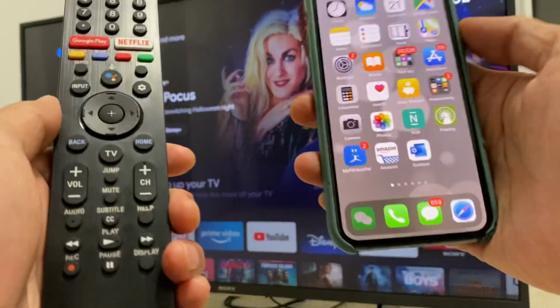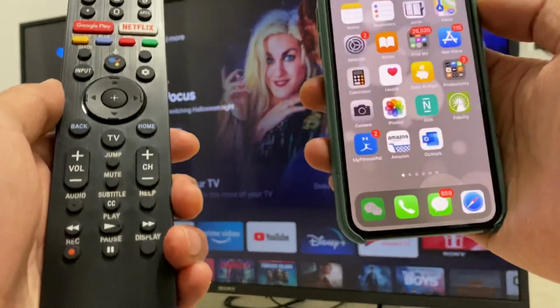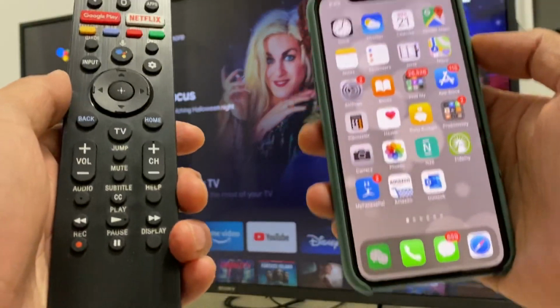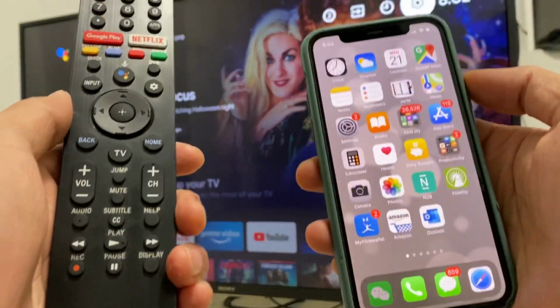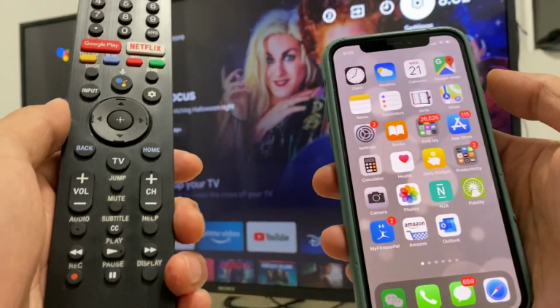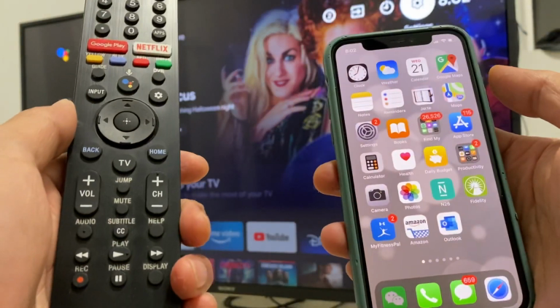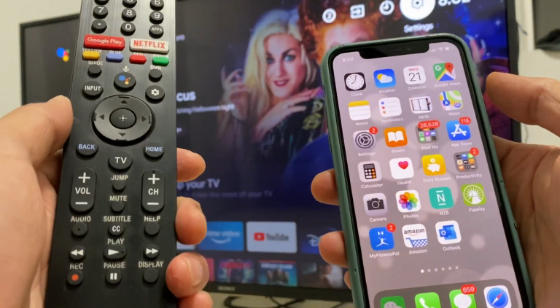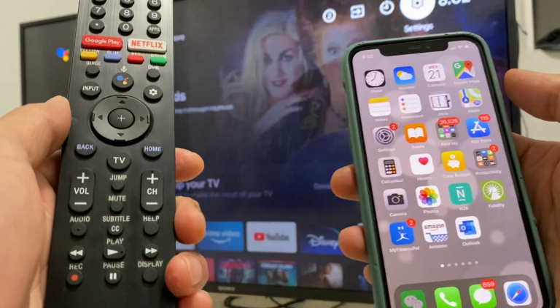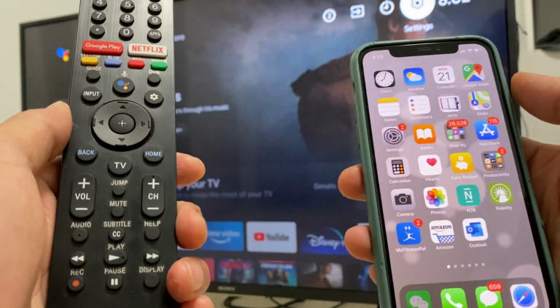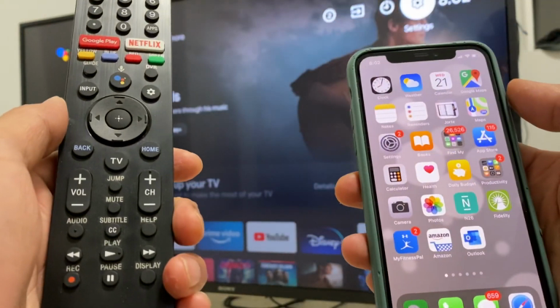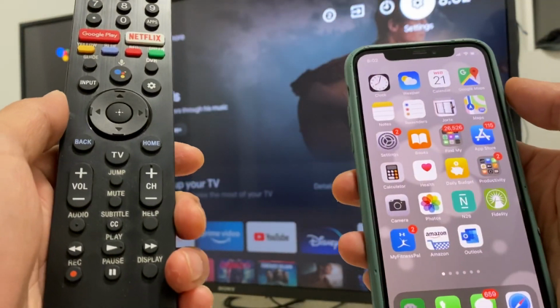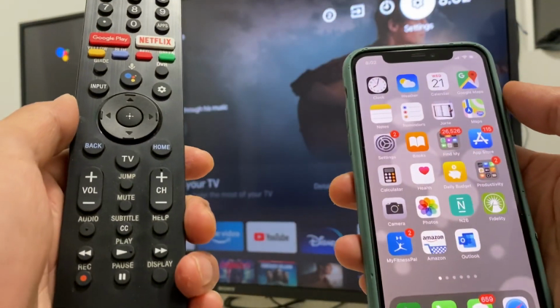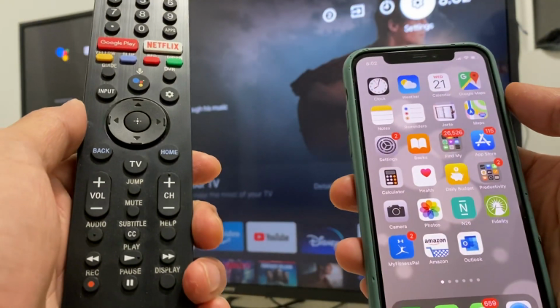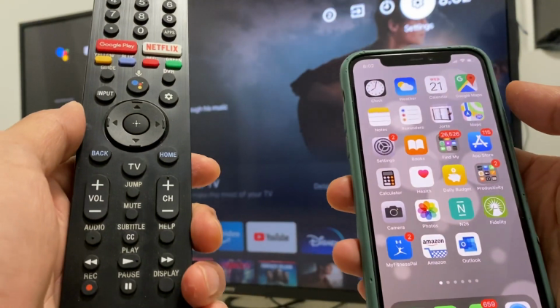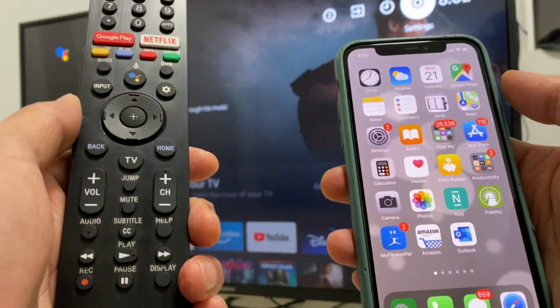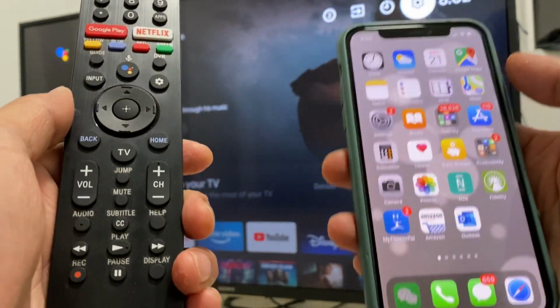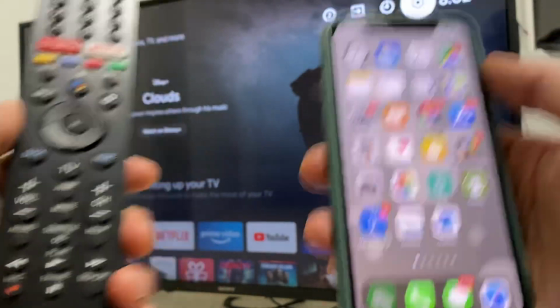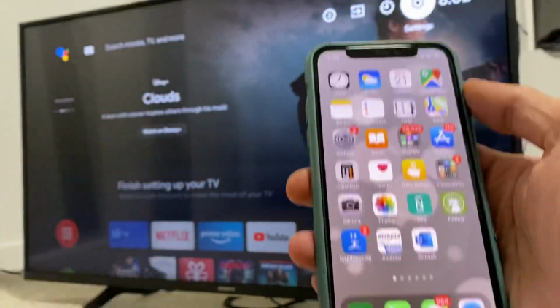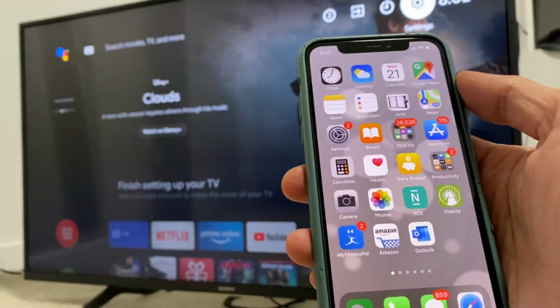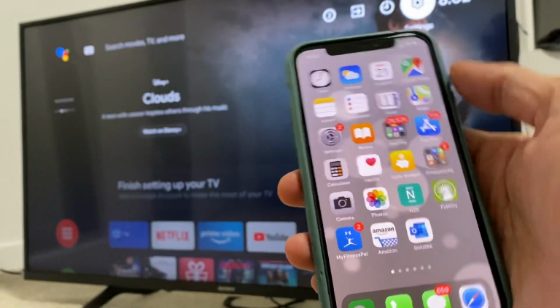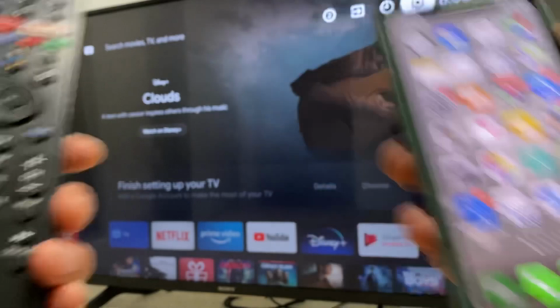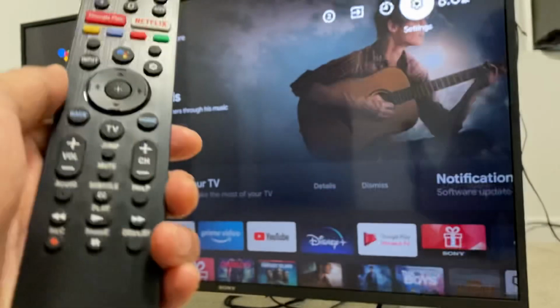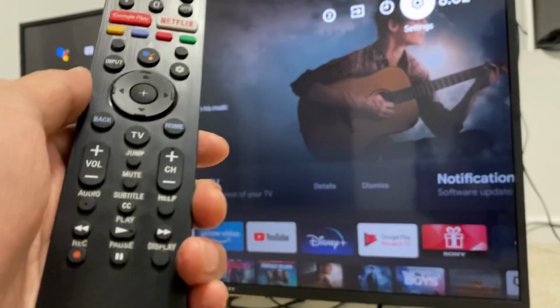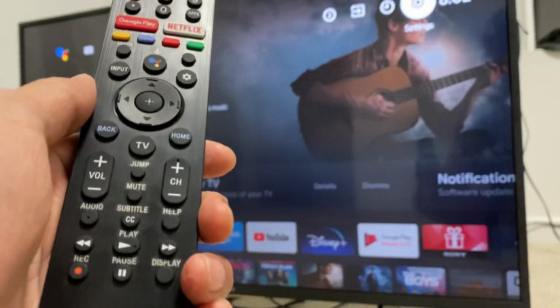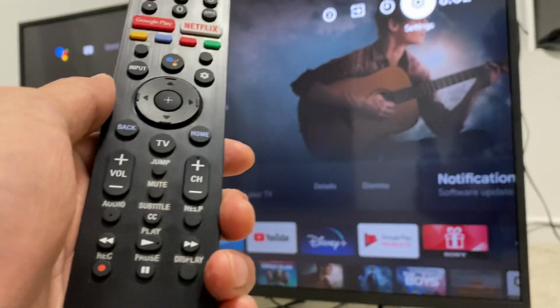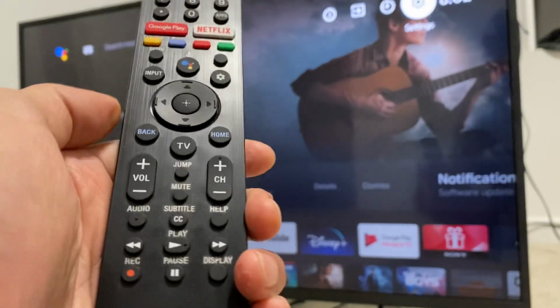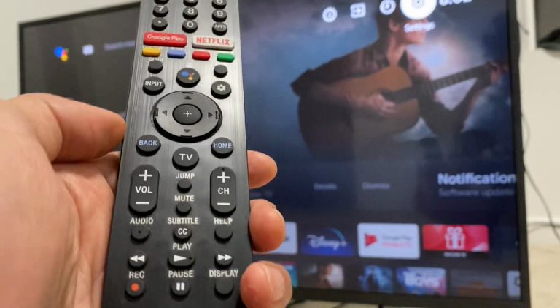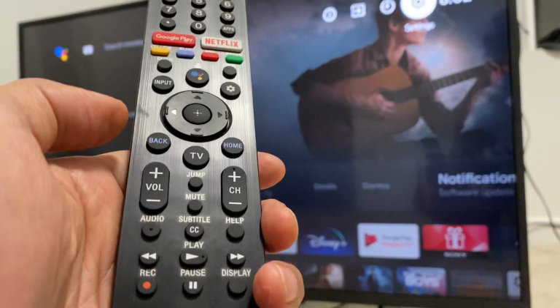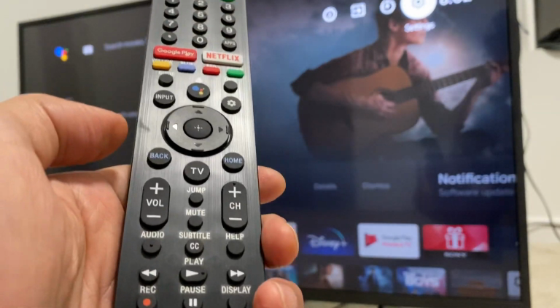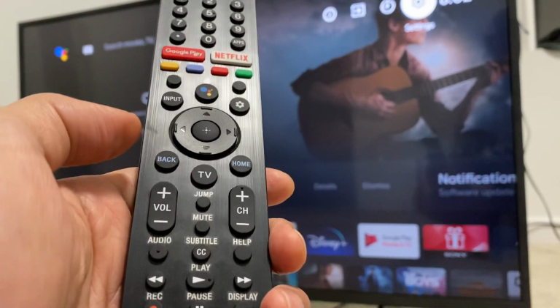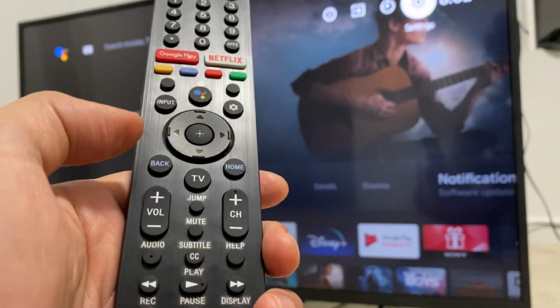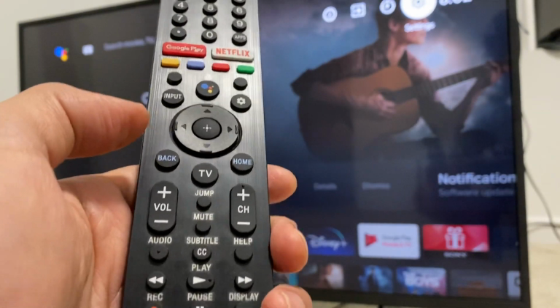Hey guys, so today I am going to be showing you how to connect your iPhone to your Sony TV. Quite simple.